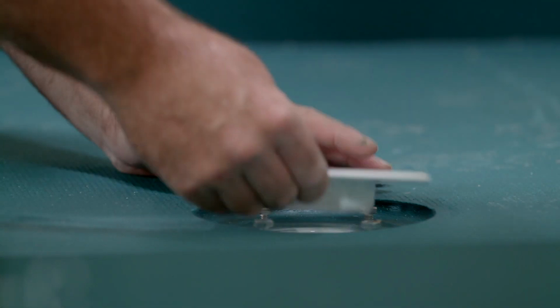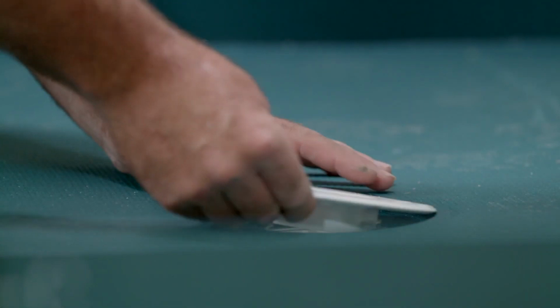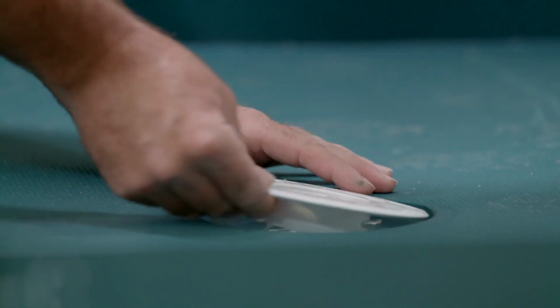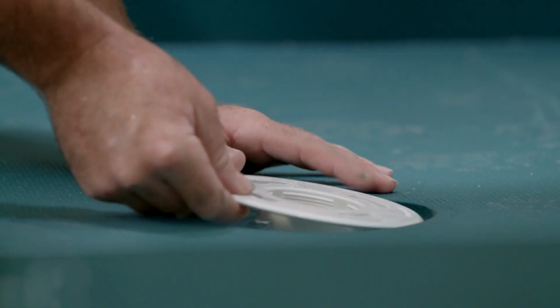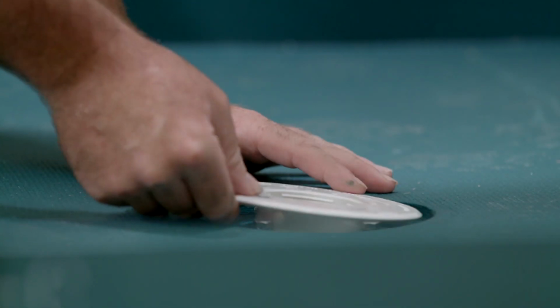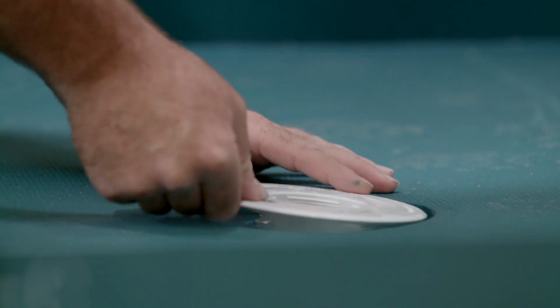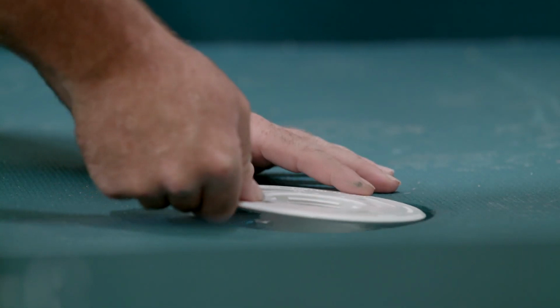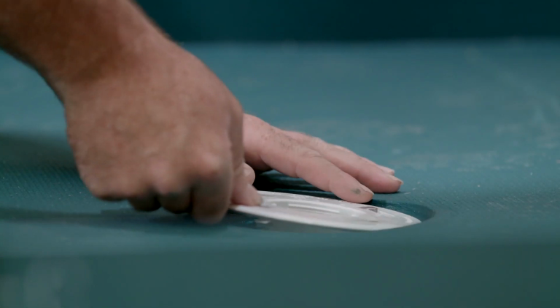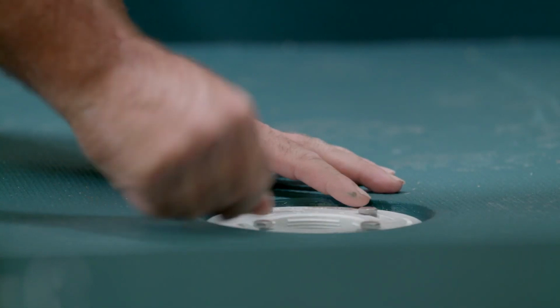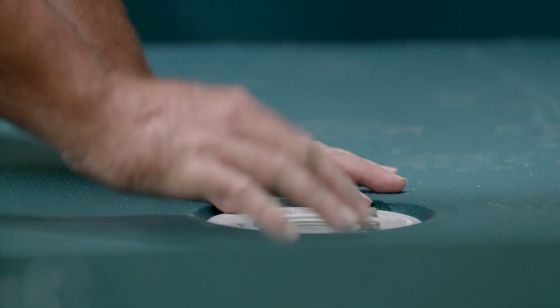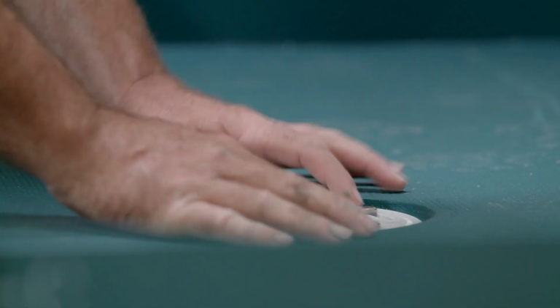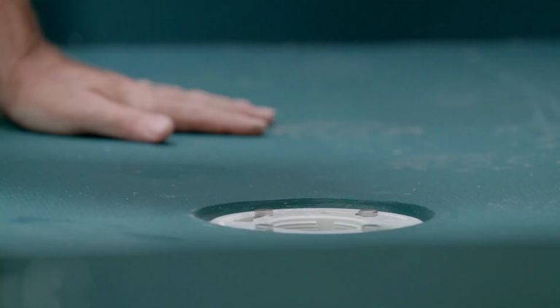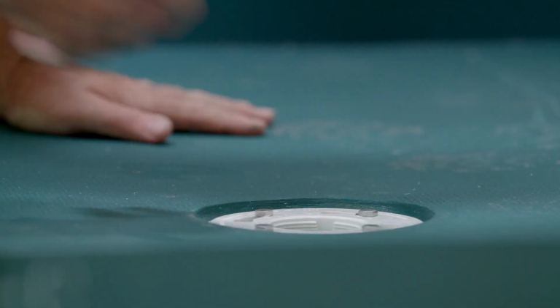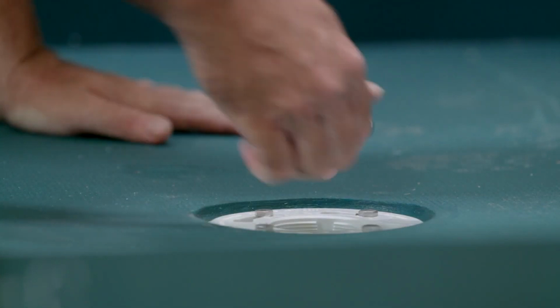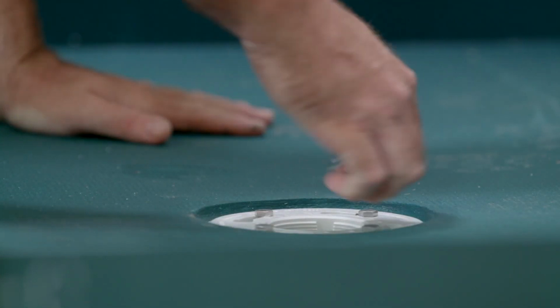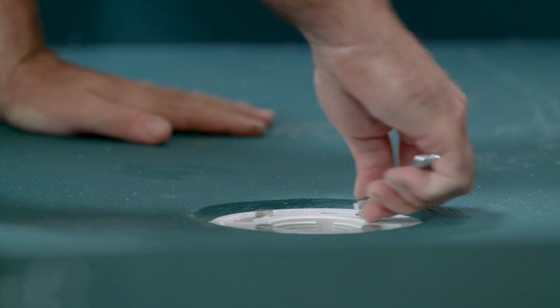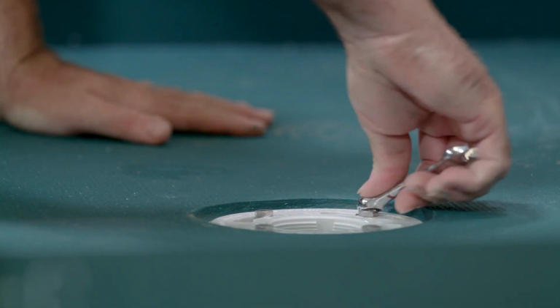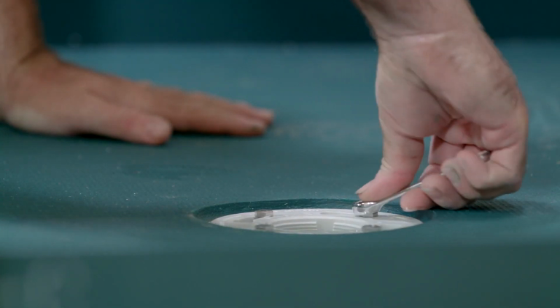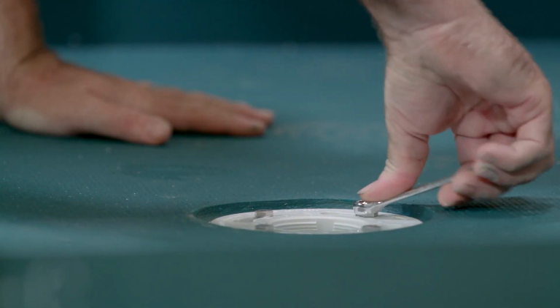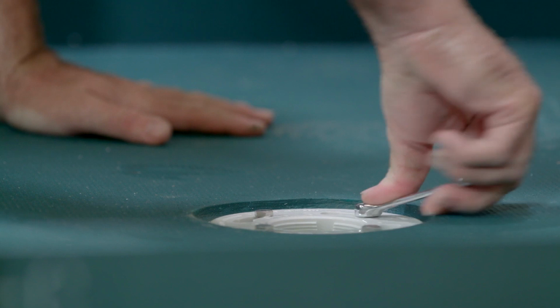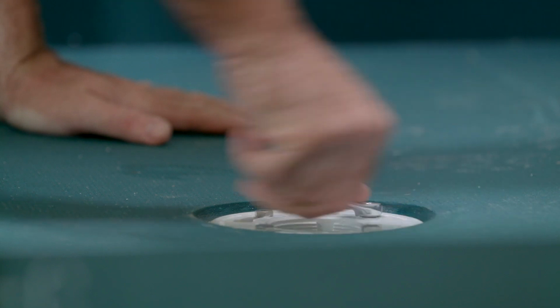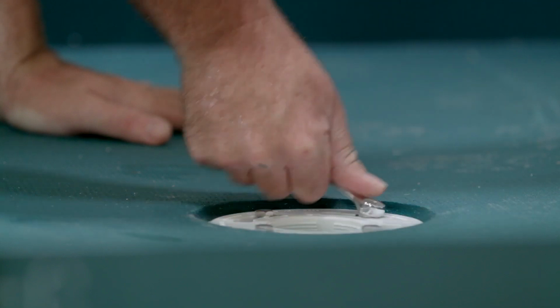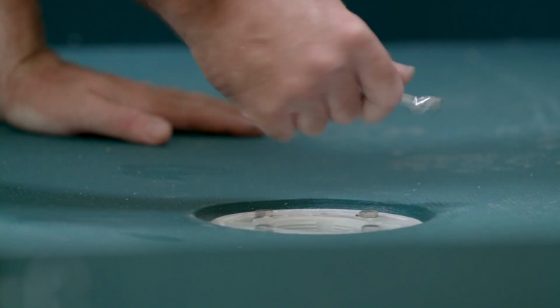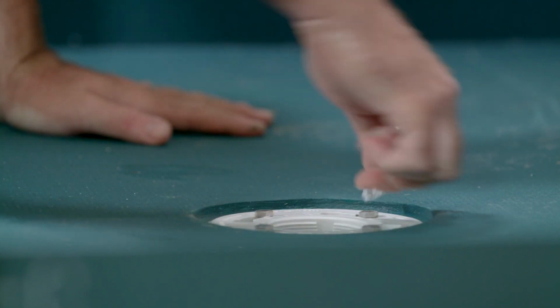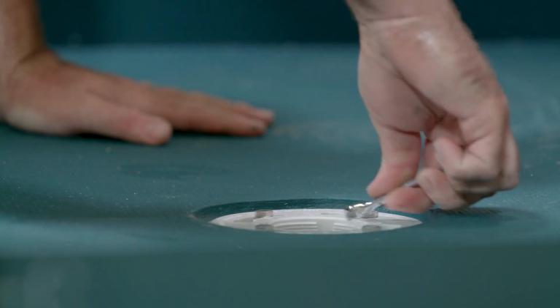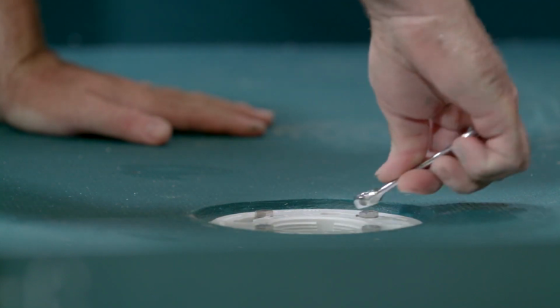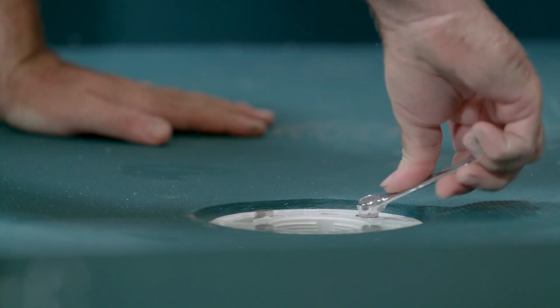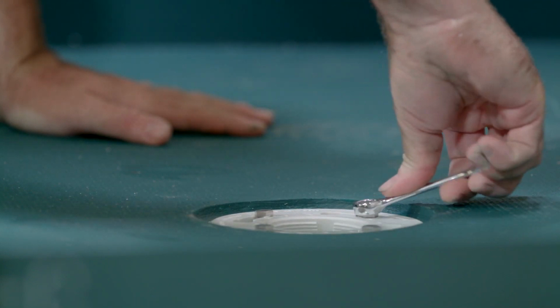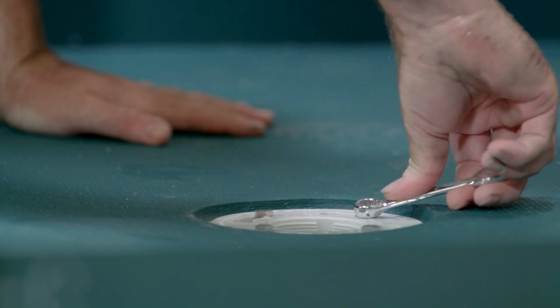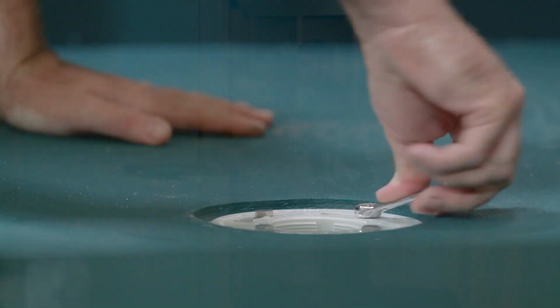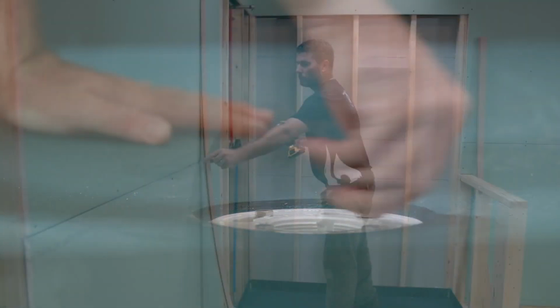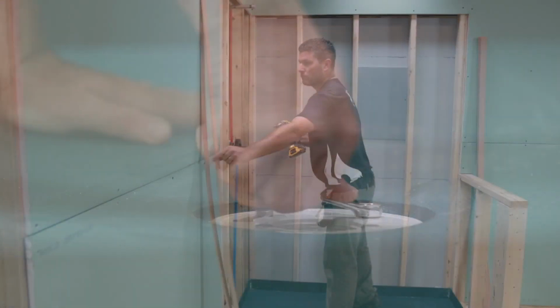Now you can install the drain's clamping ring, and firmly tighten the drain's four collar bolts.